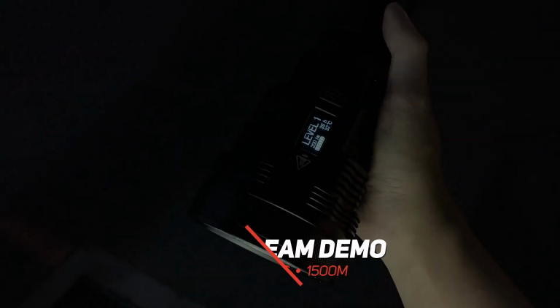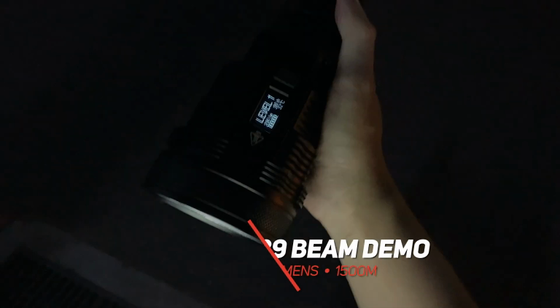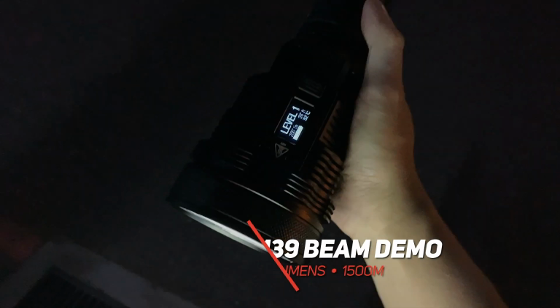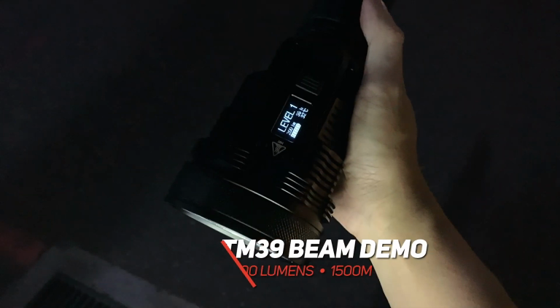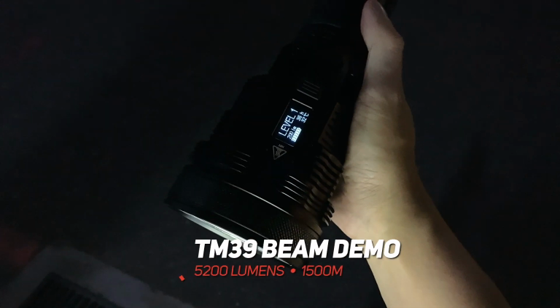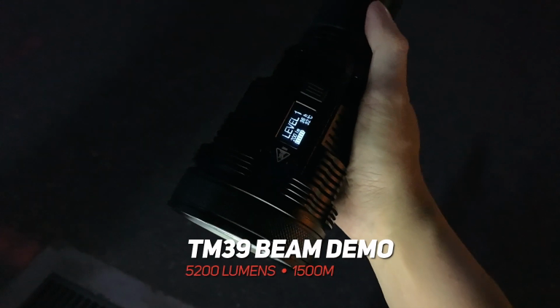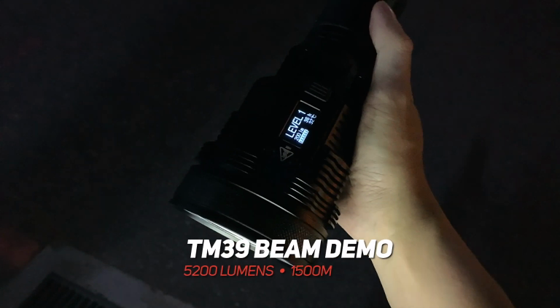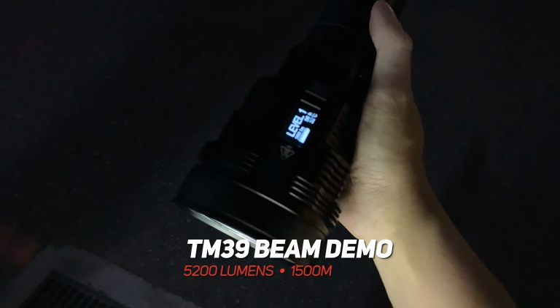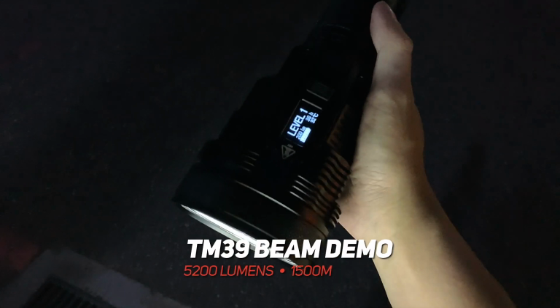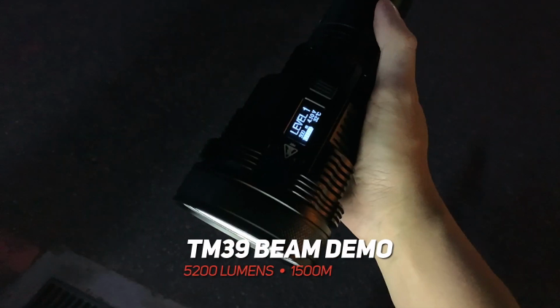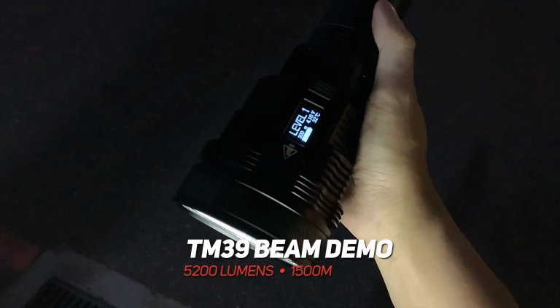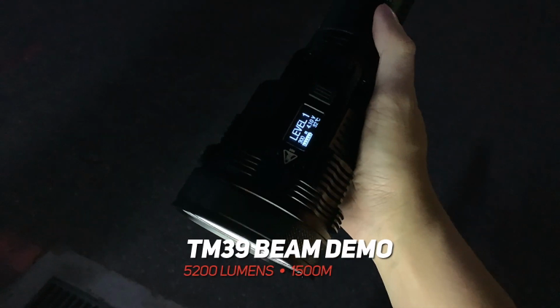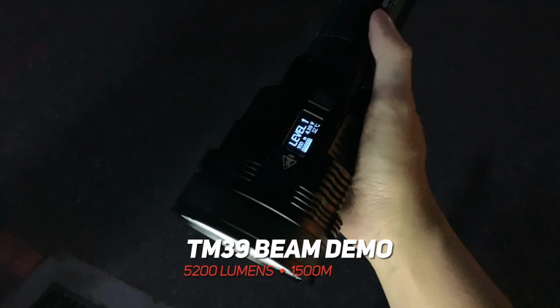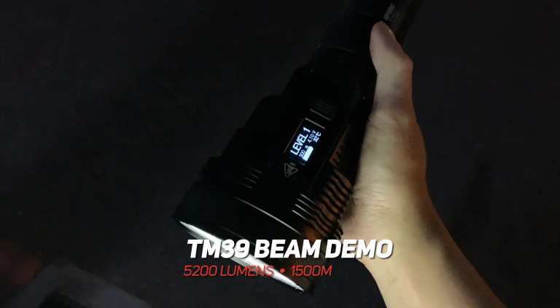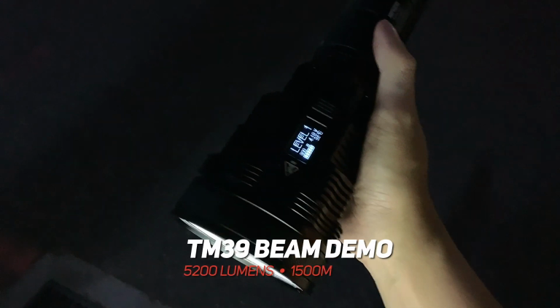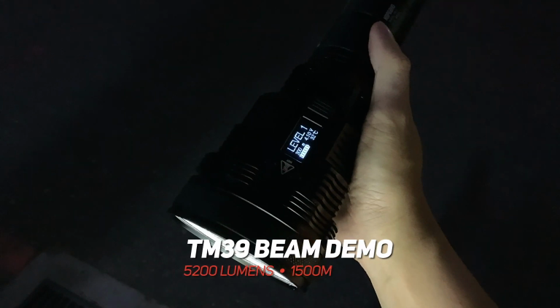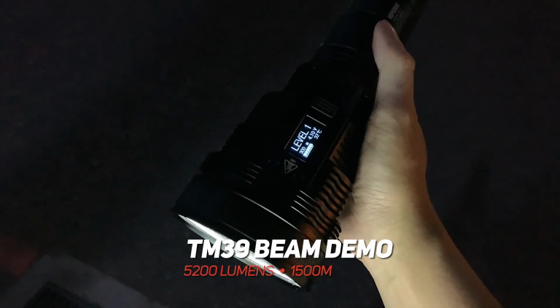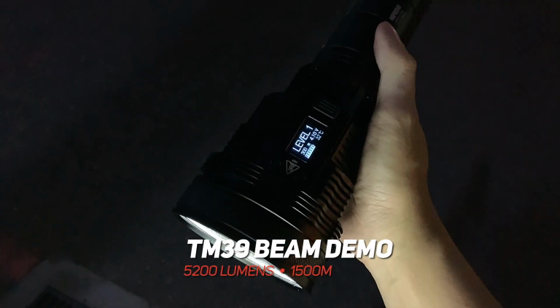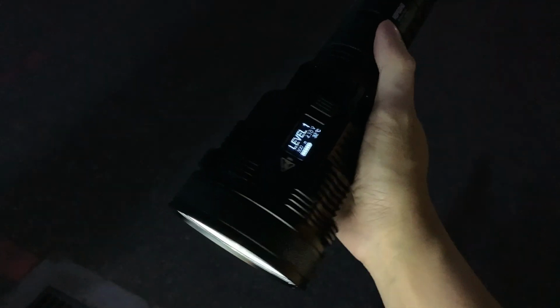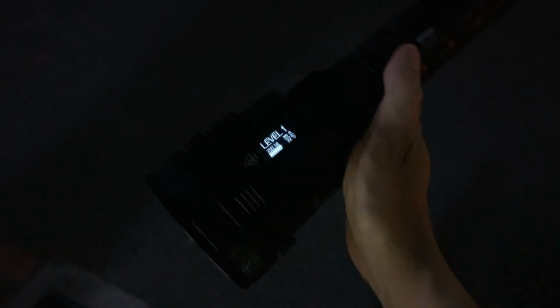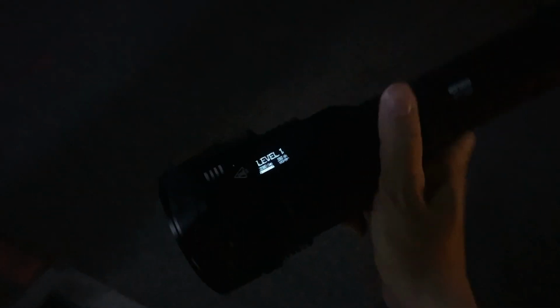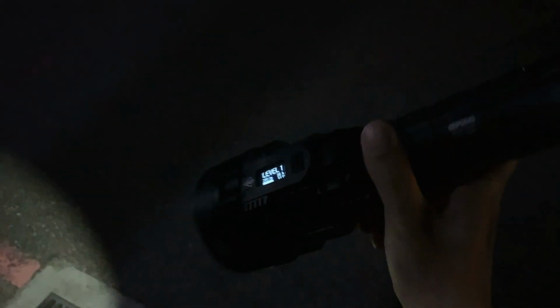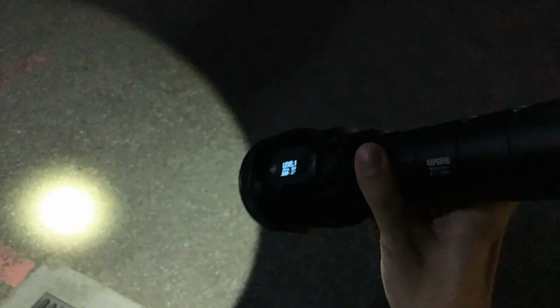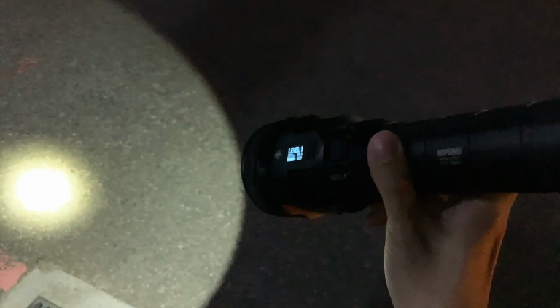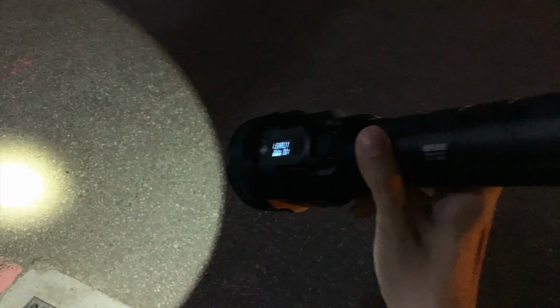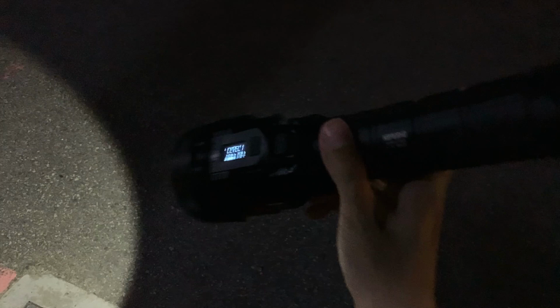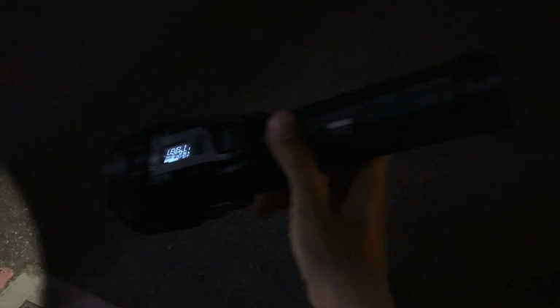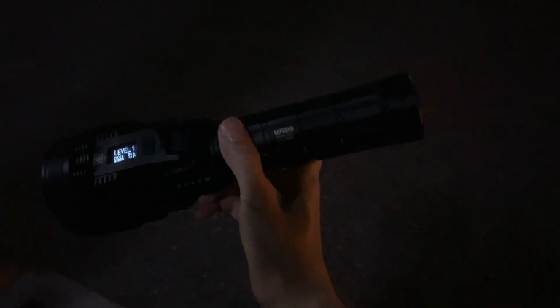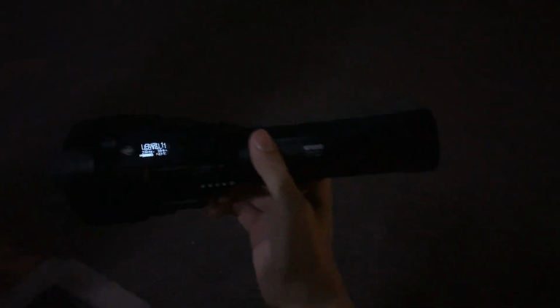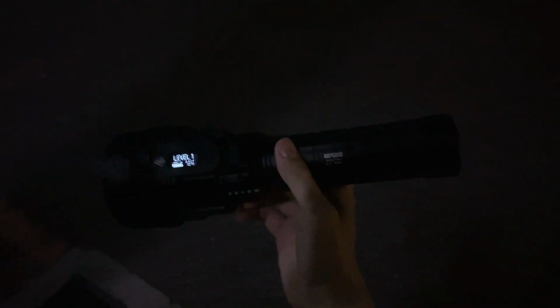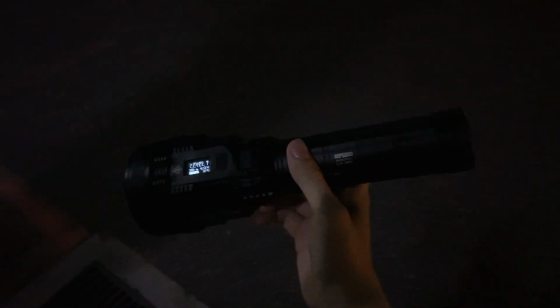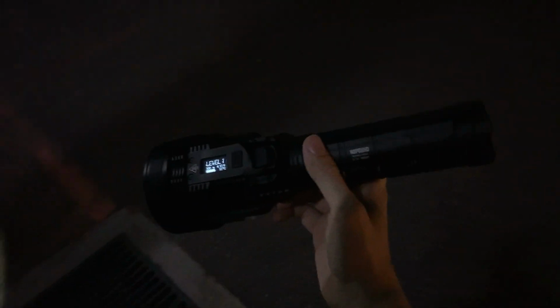Alright guys, MJ here. We are down at the same spot. We are going to do a beam demo of the new TM39.